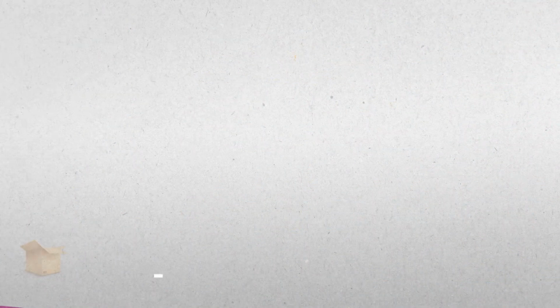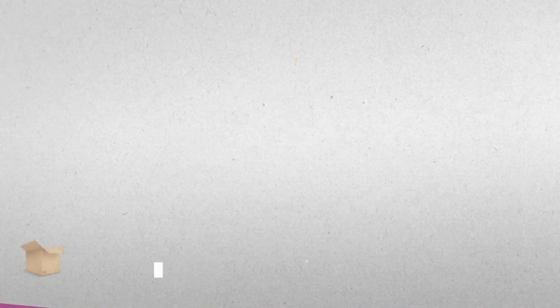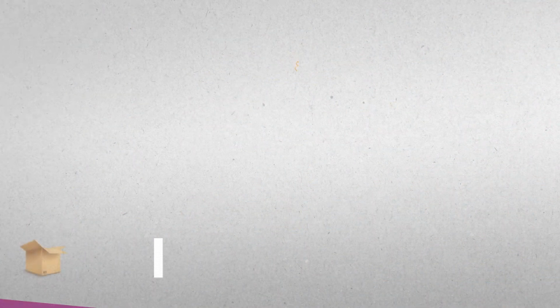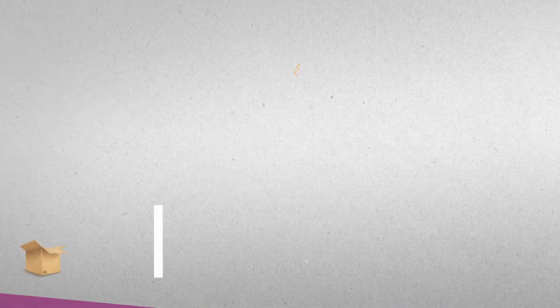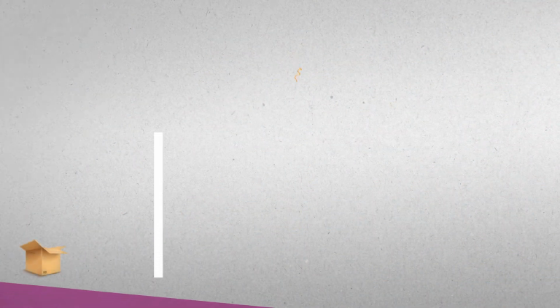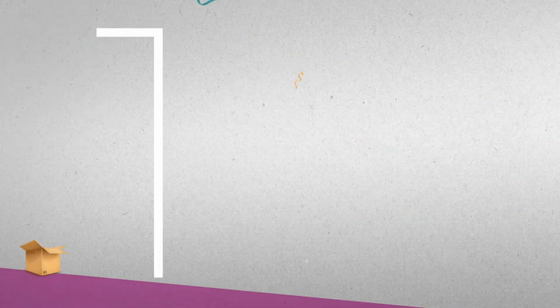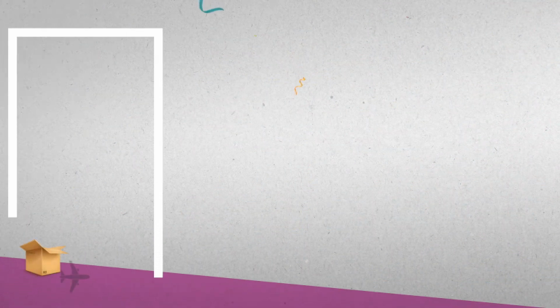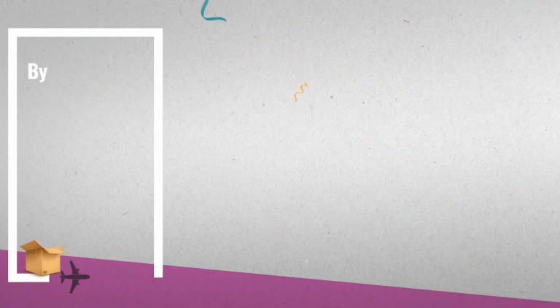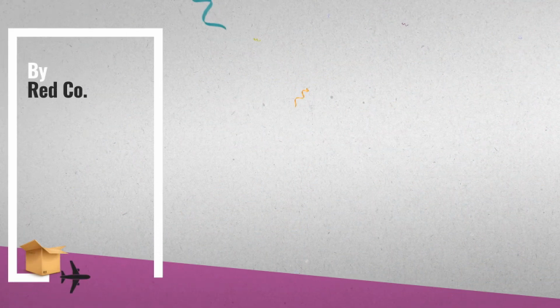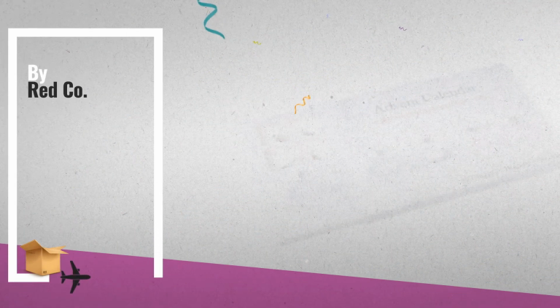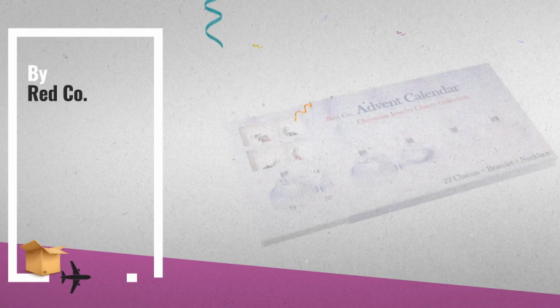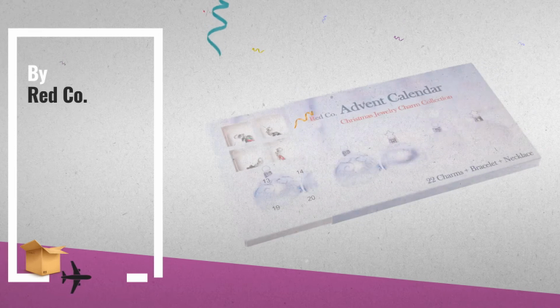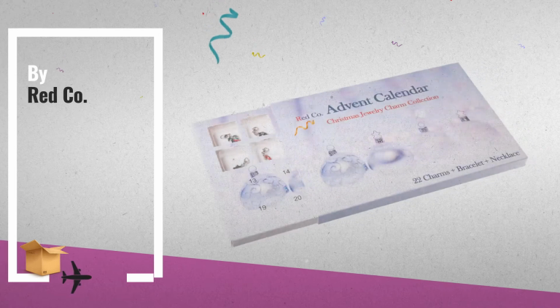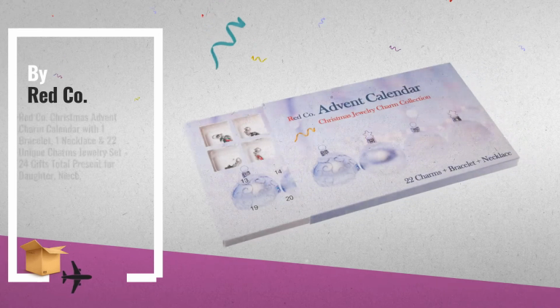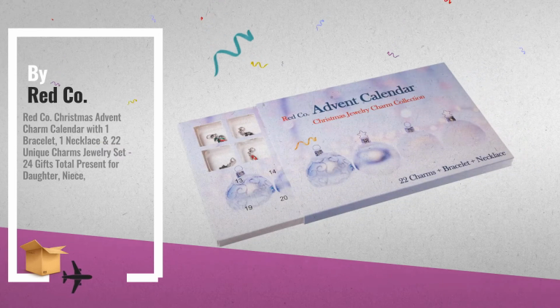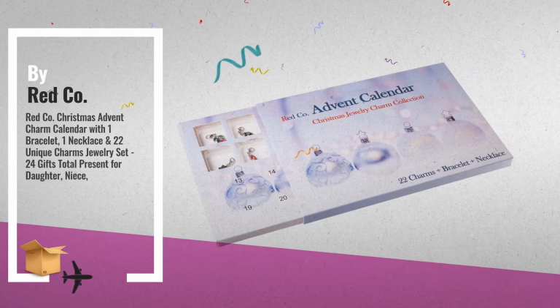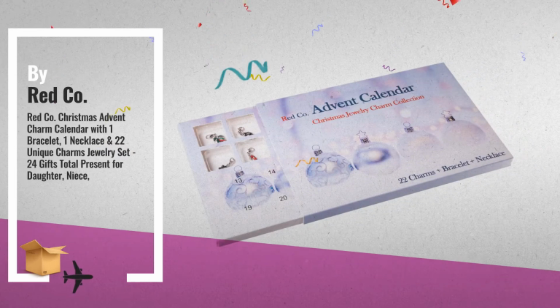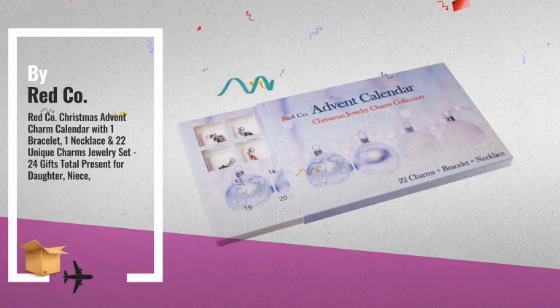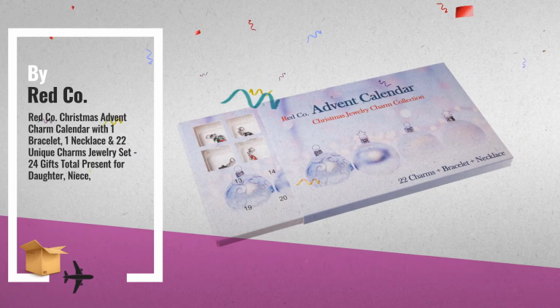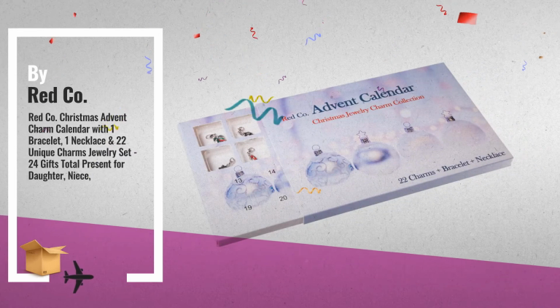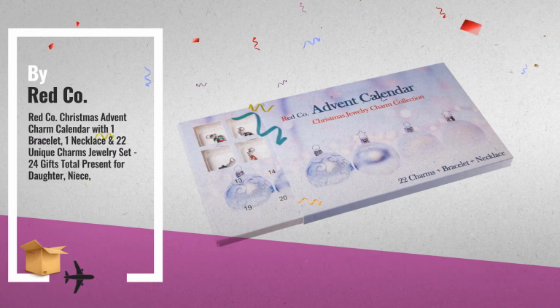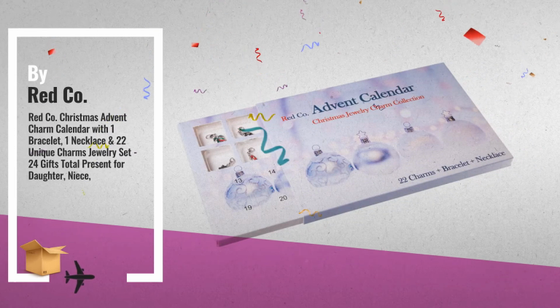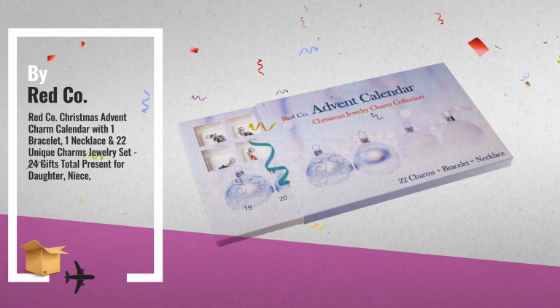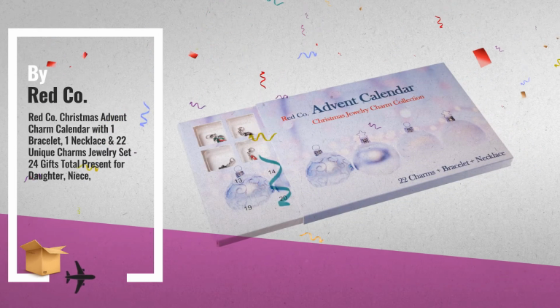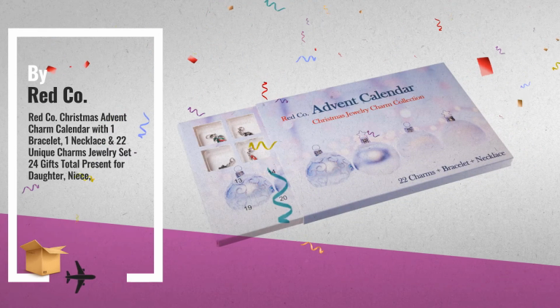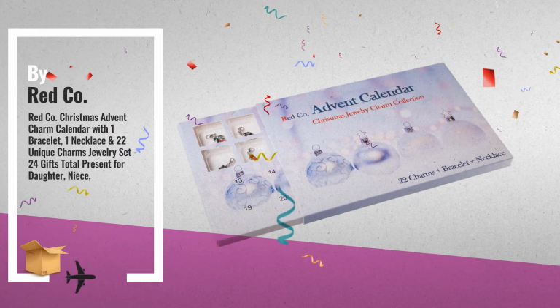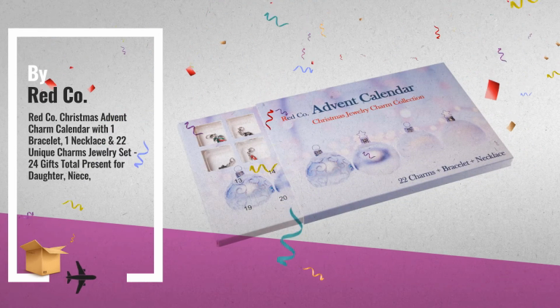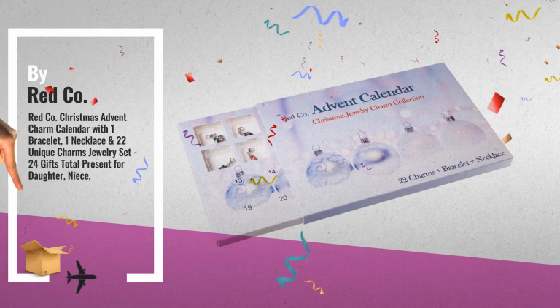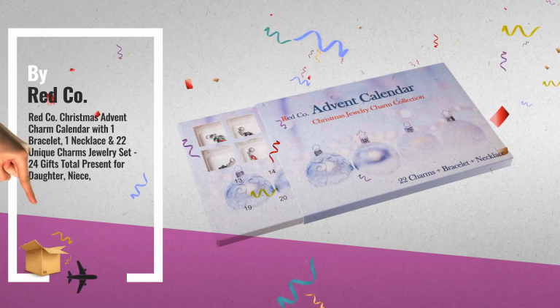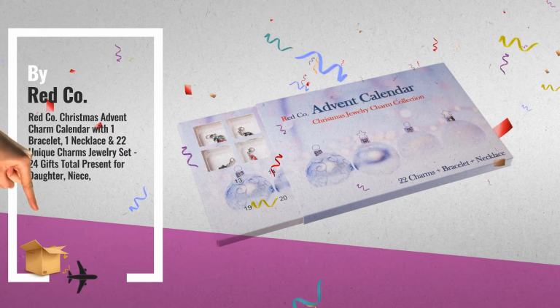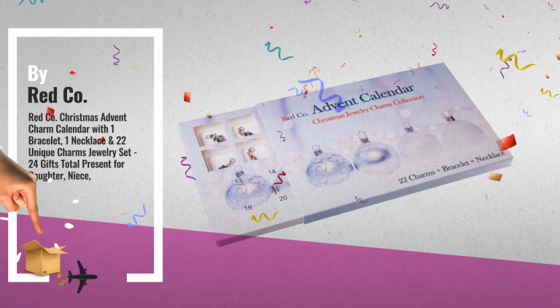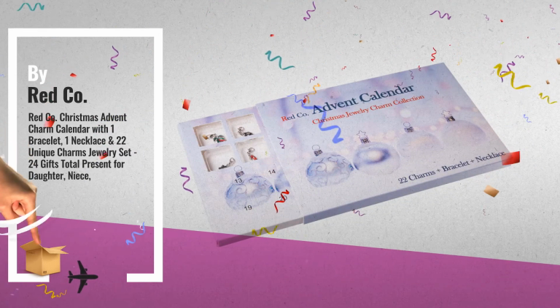Number 5: Celebrate the holiday season with Advent Charm Collection Calendars, by Red Company.